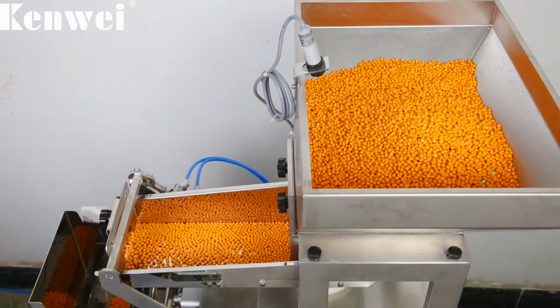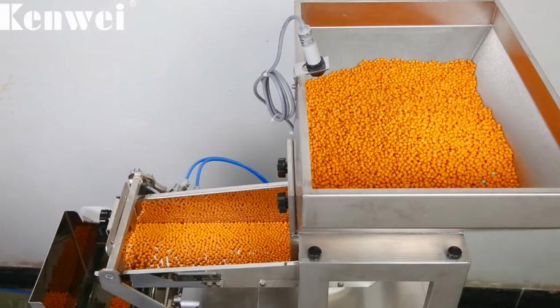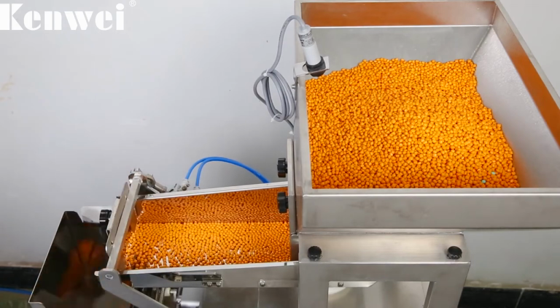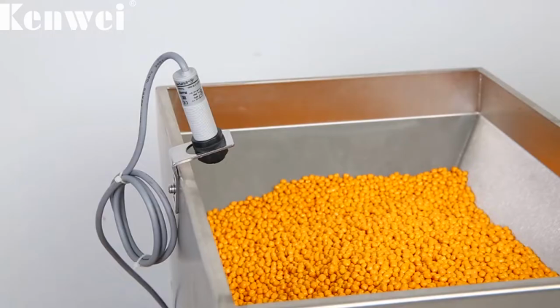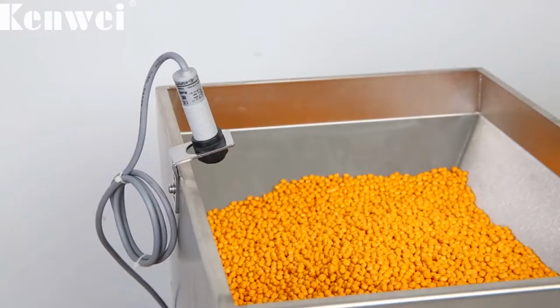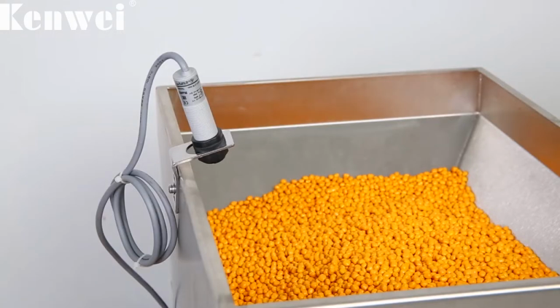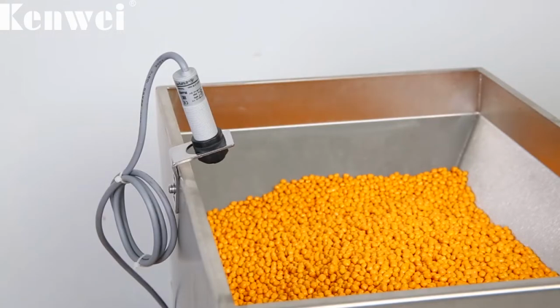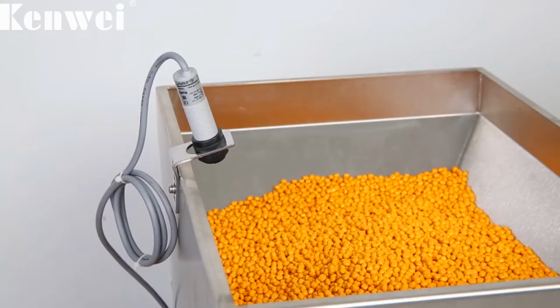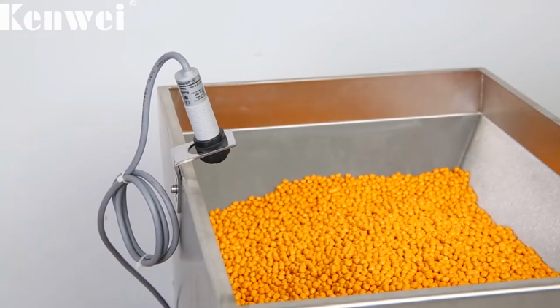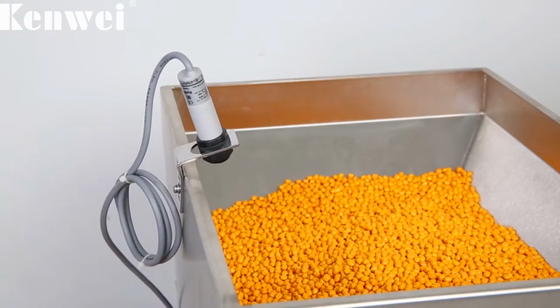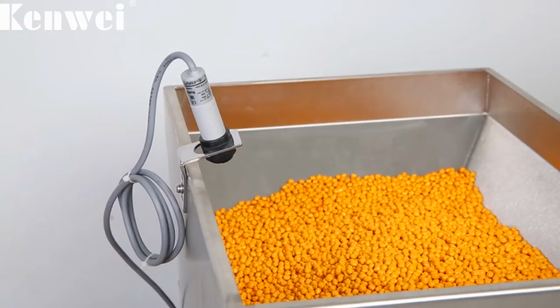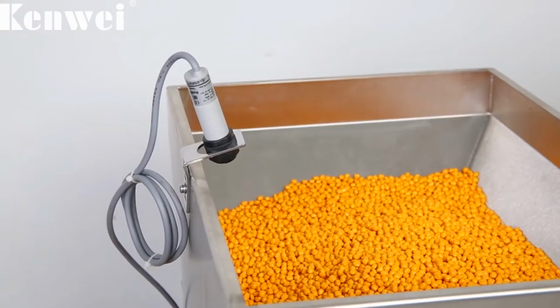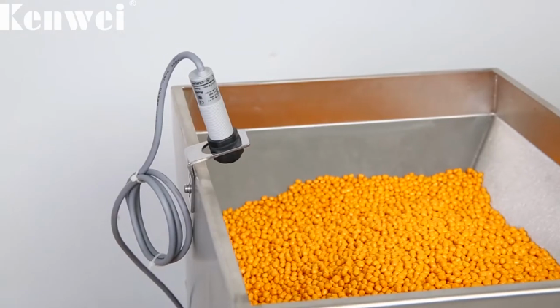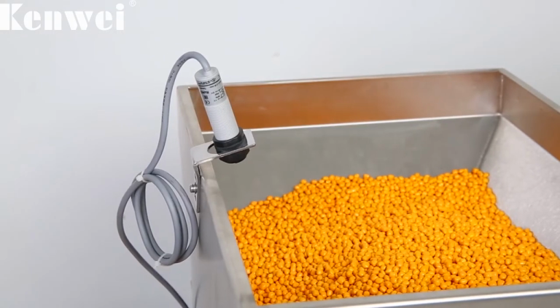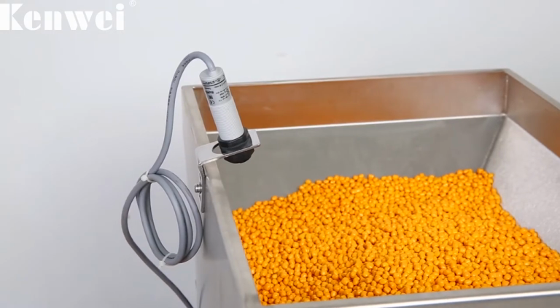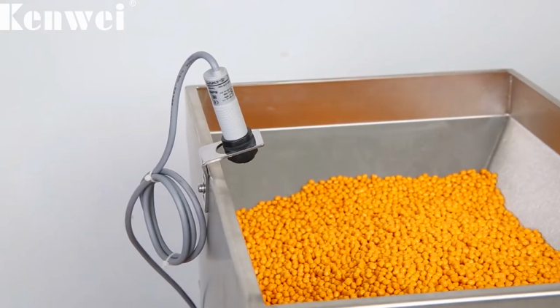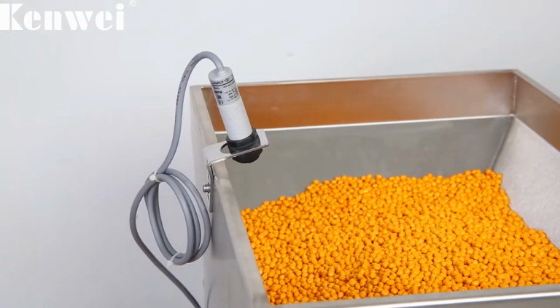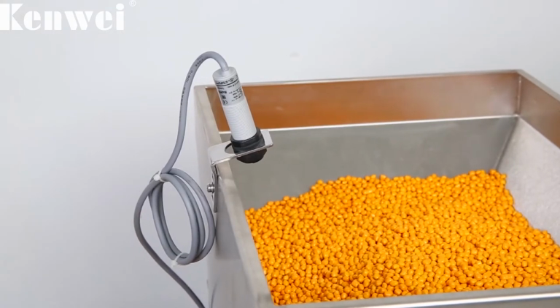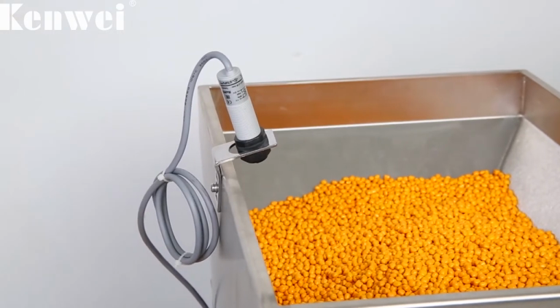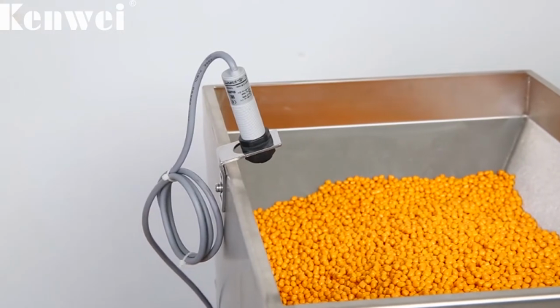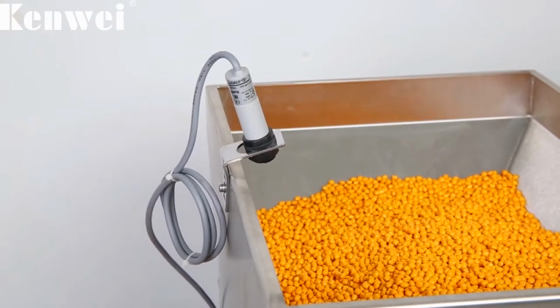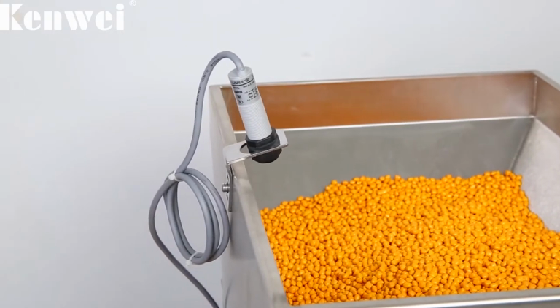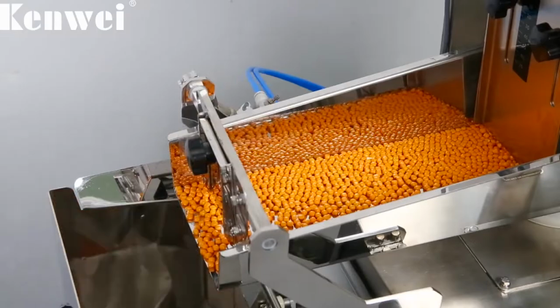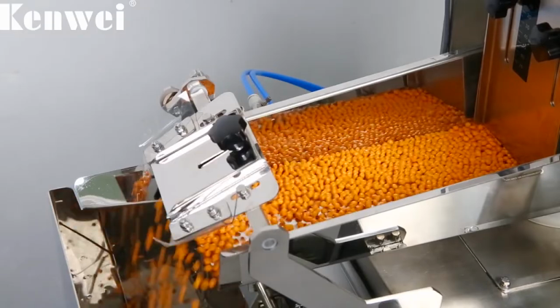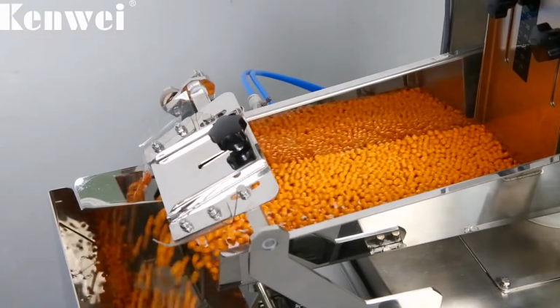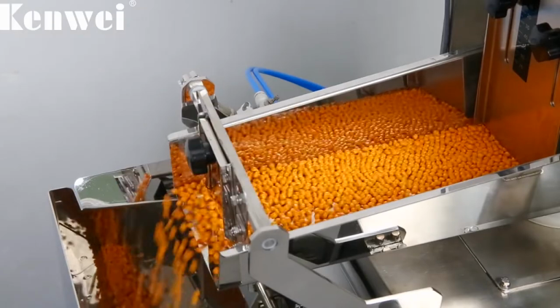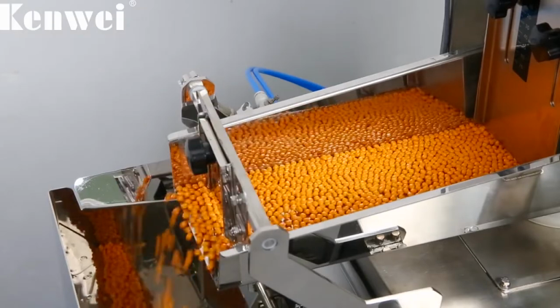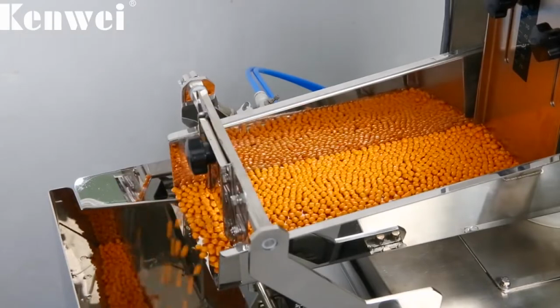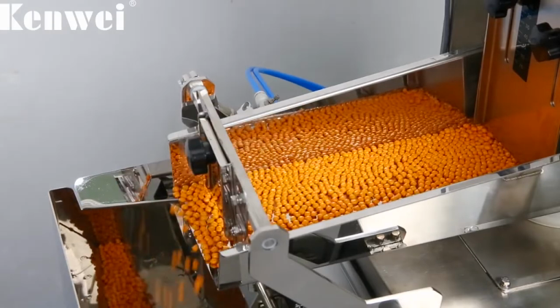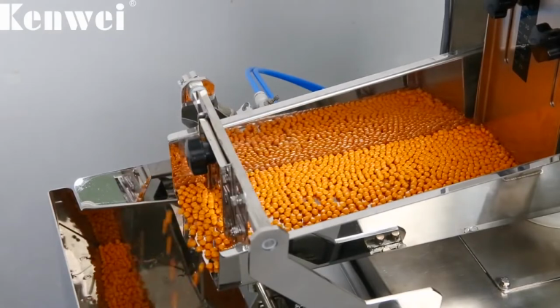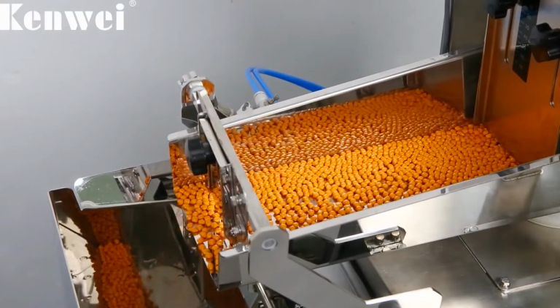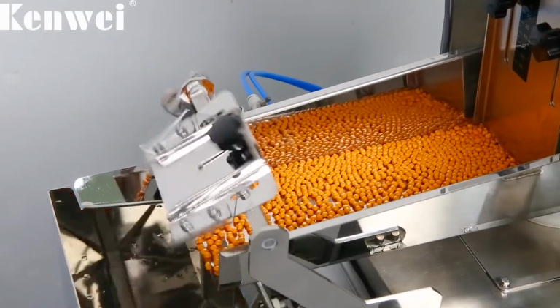Produced with stainless steel food grade material, ensuring food safety and hygiene.